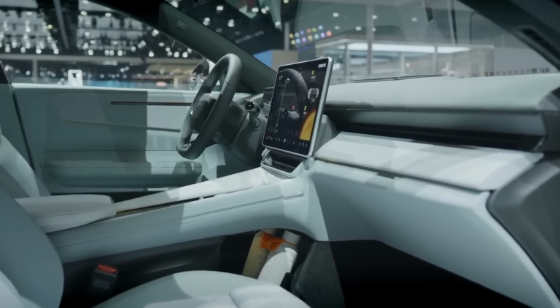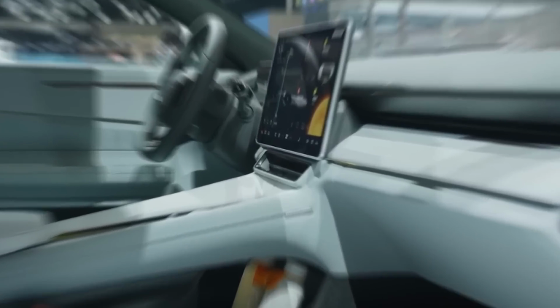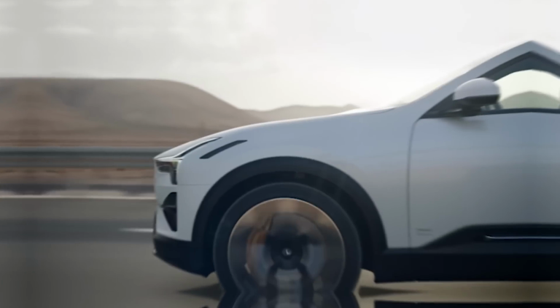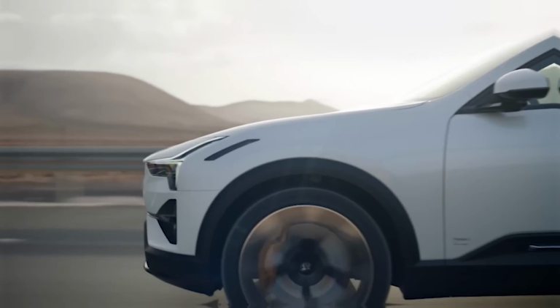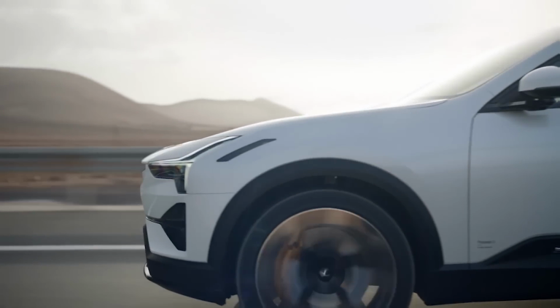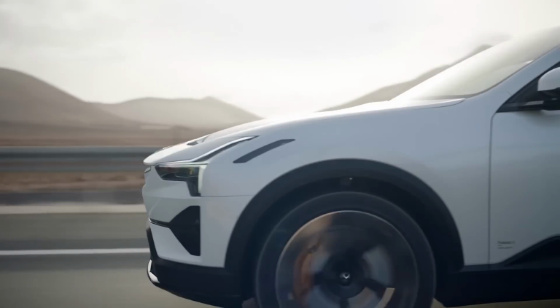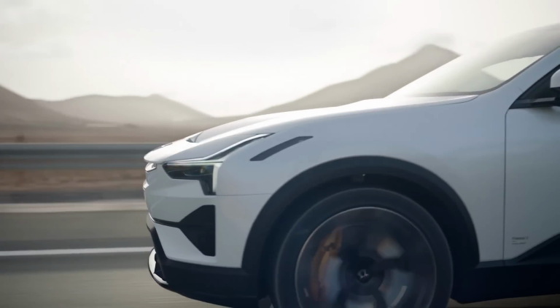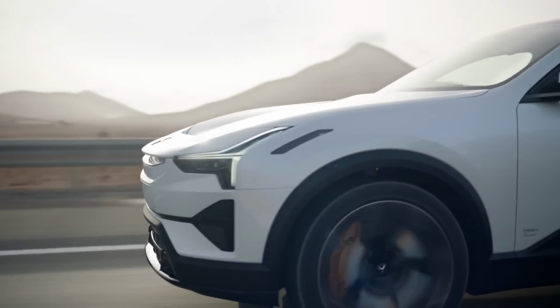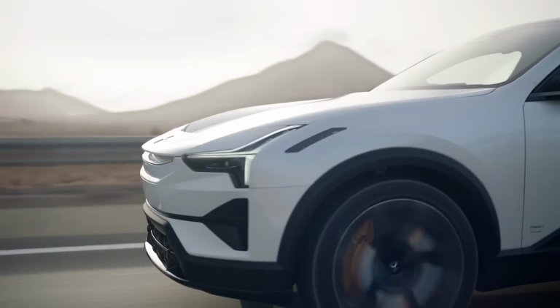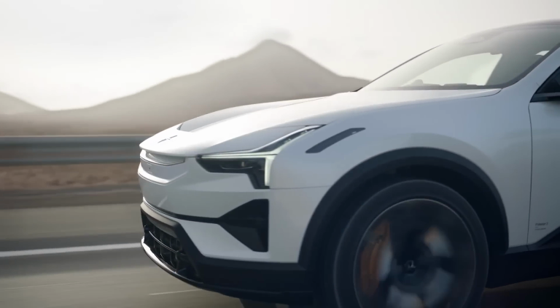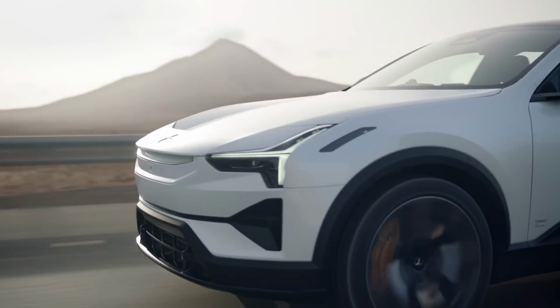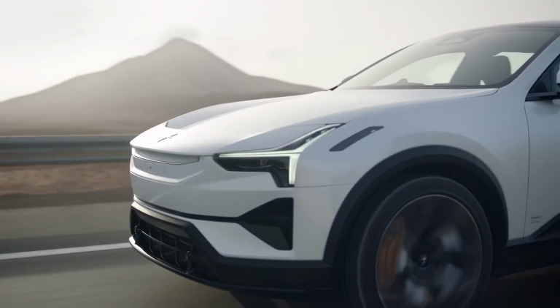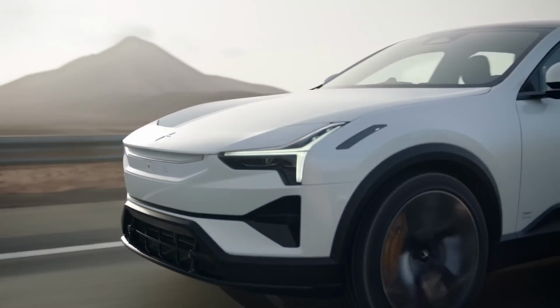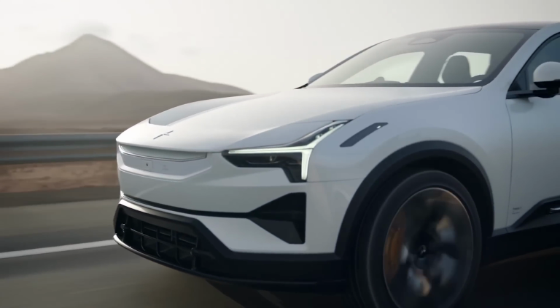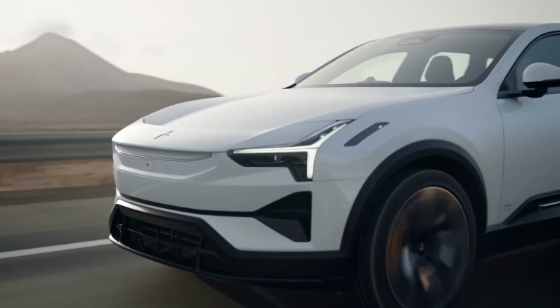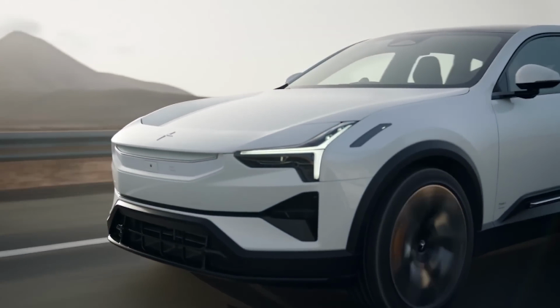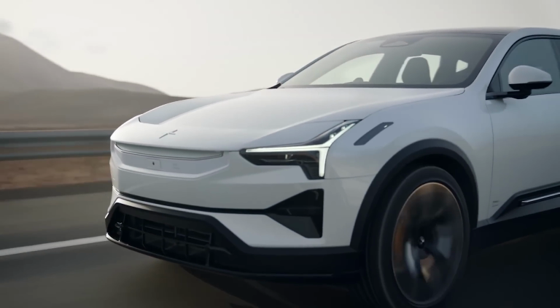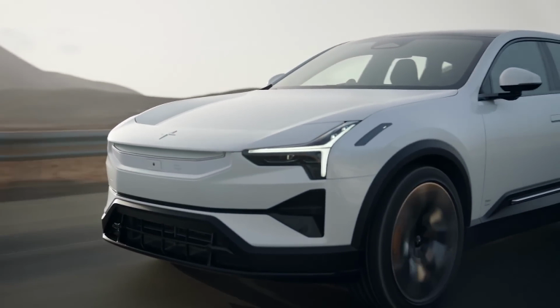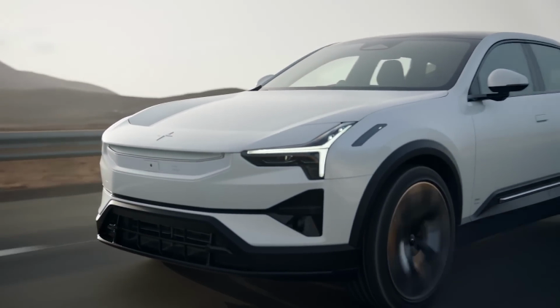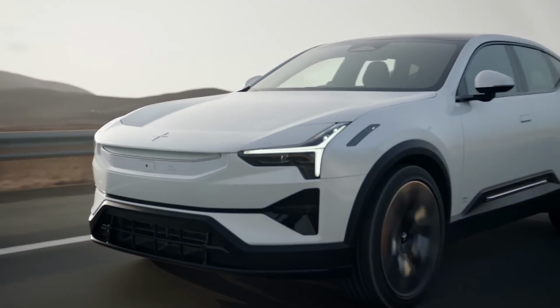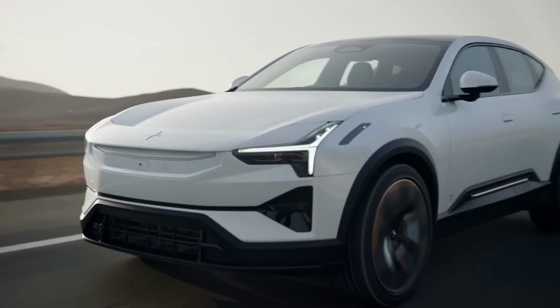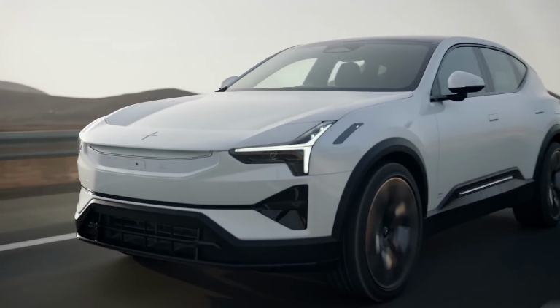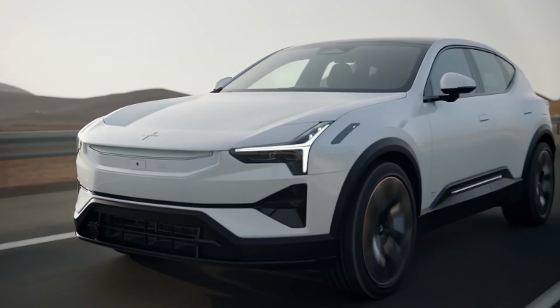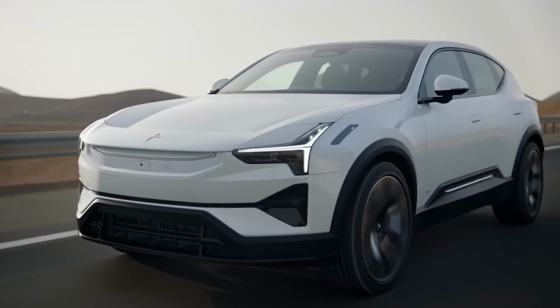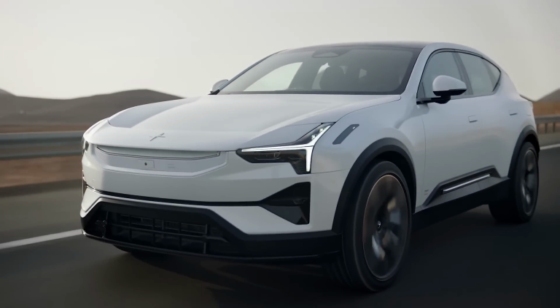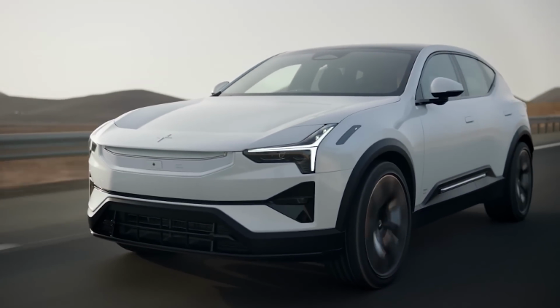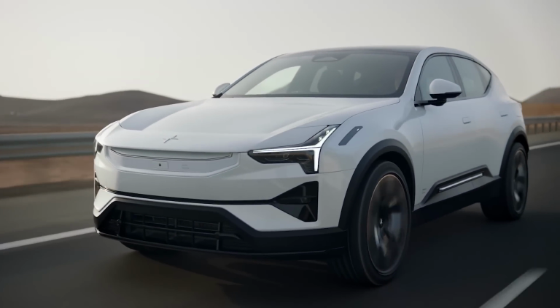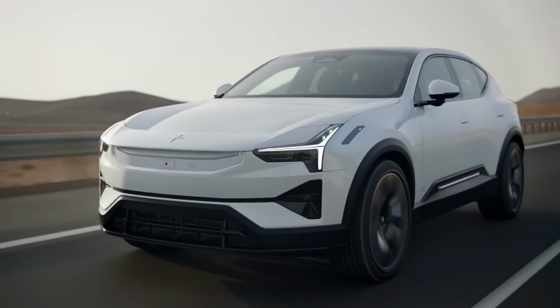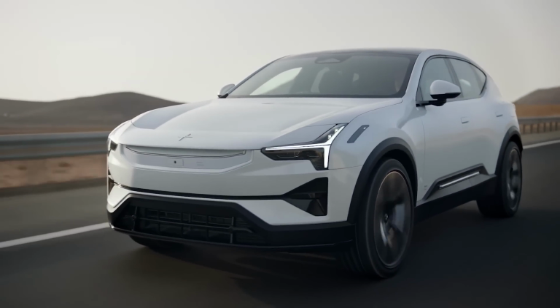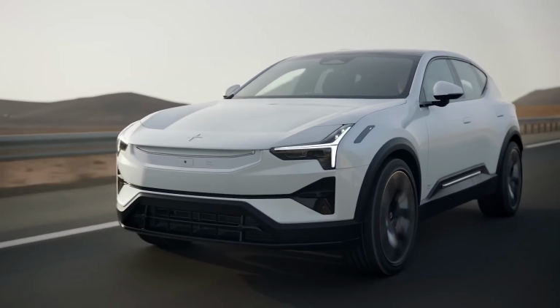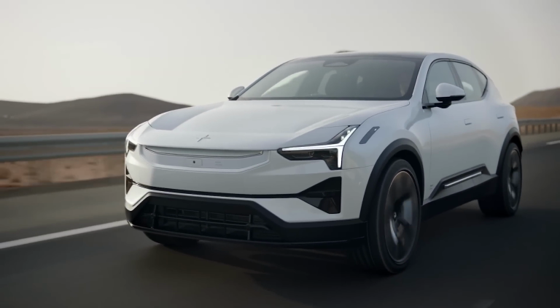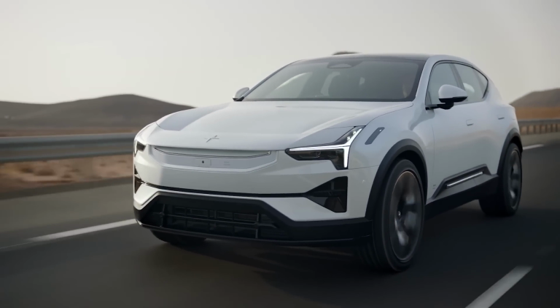Speaking of Polestar, in this video we've put together everything you need to know about the Polestar 3.